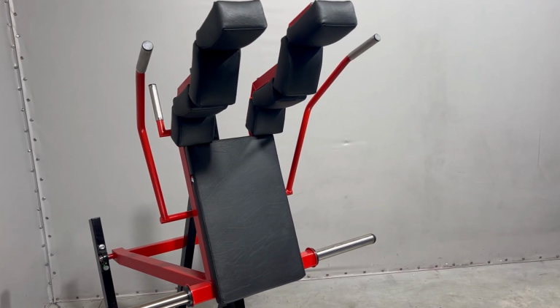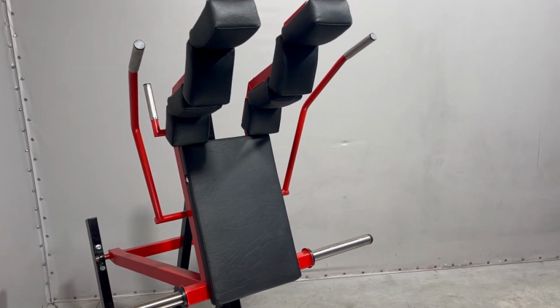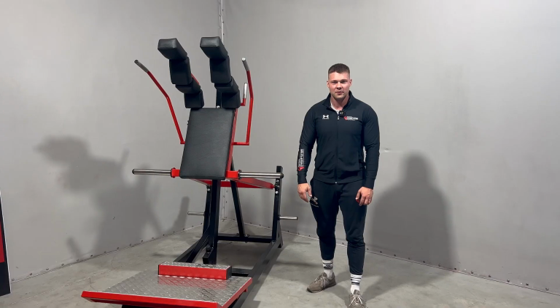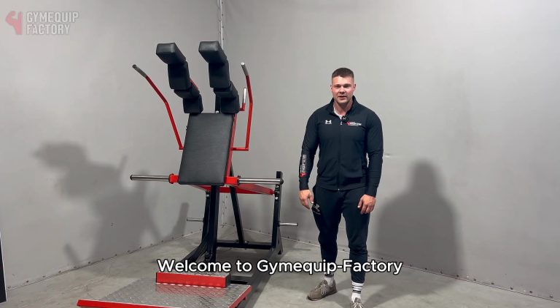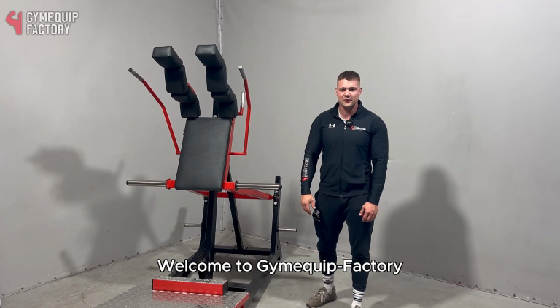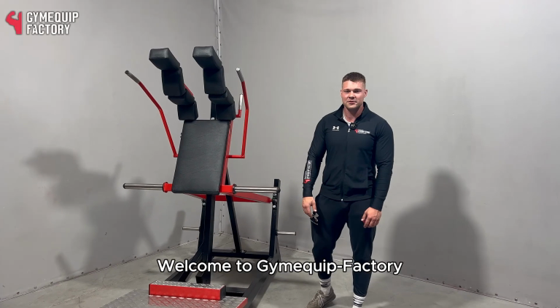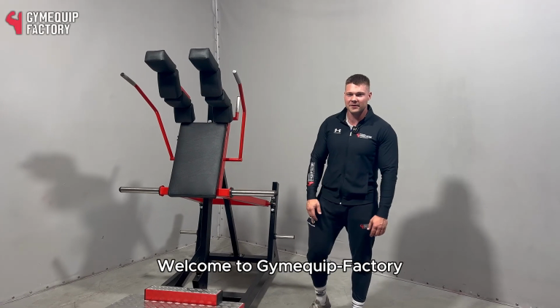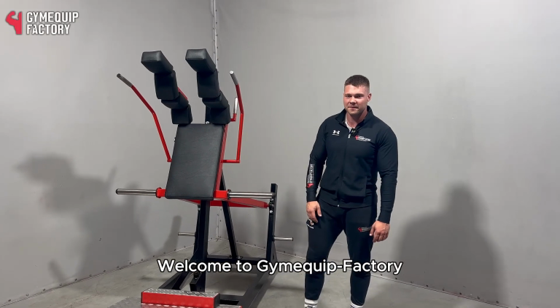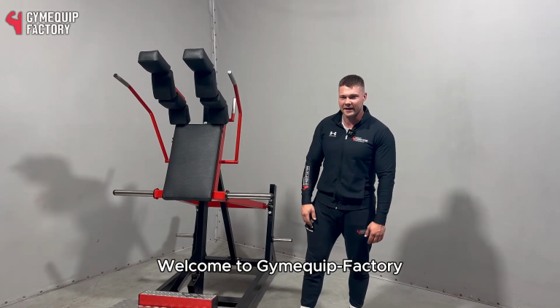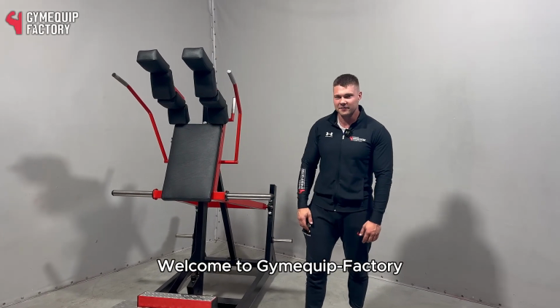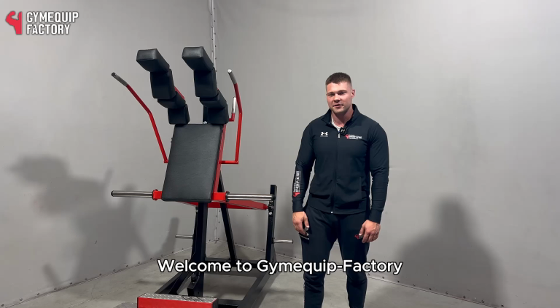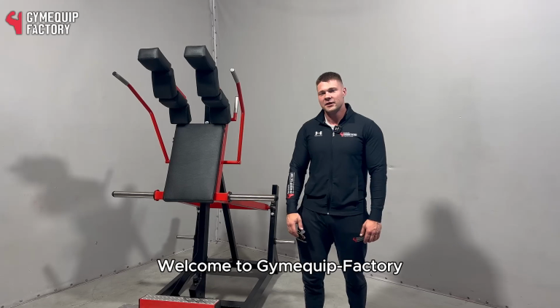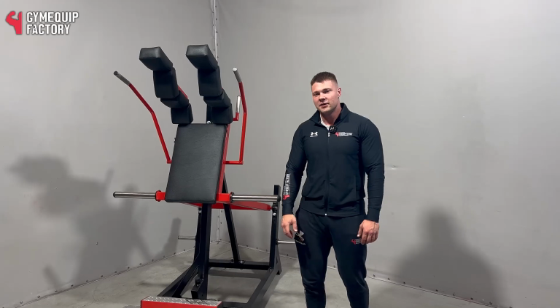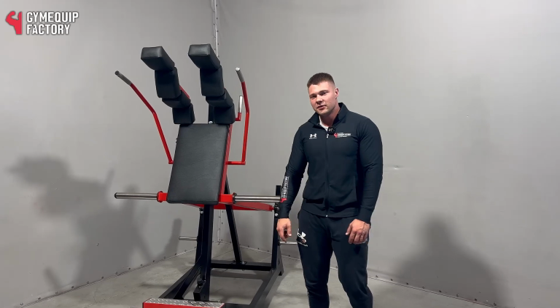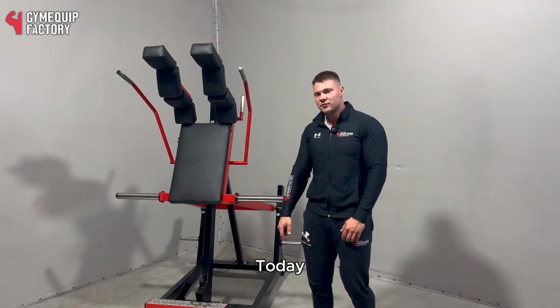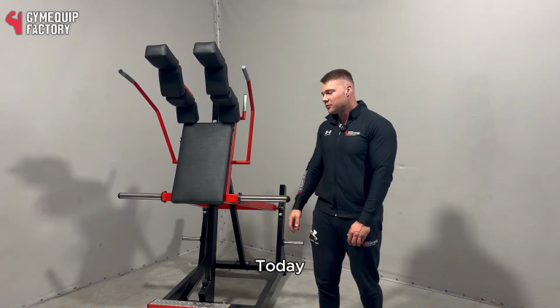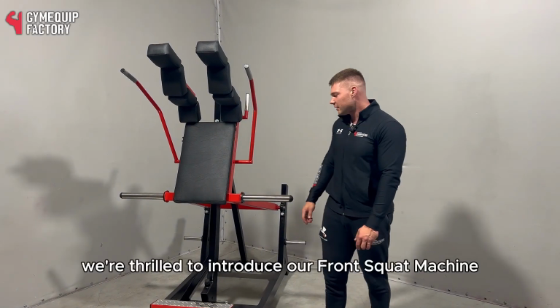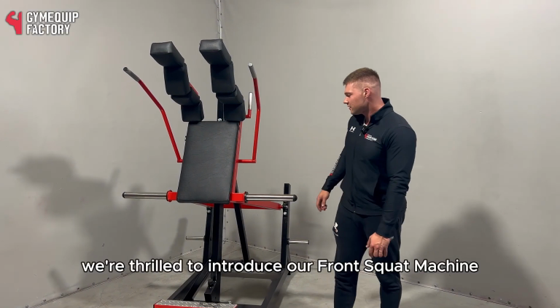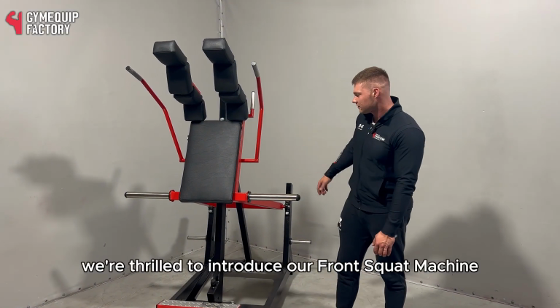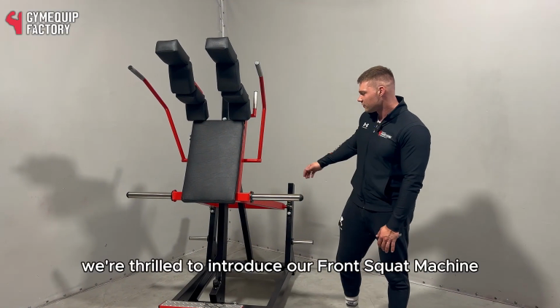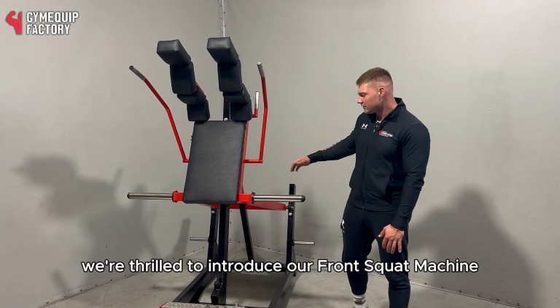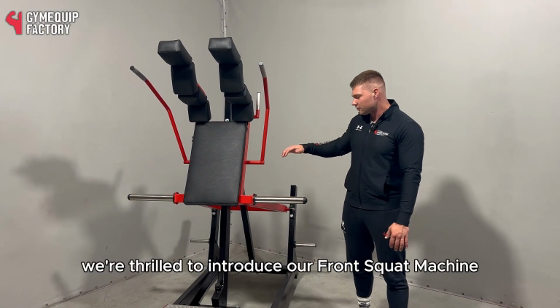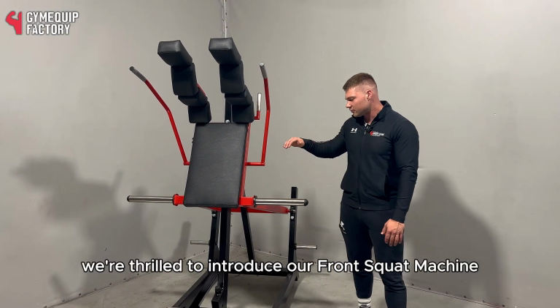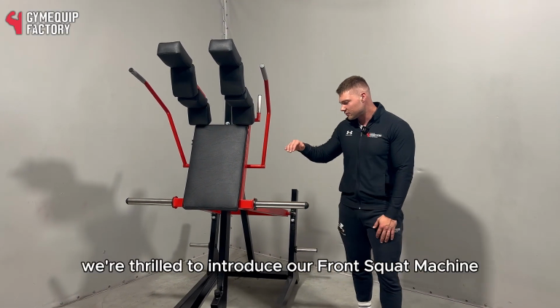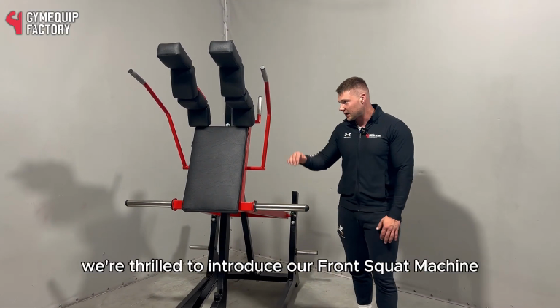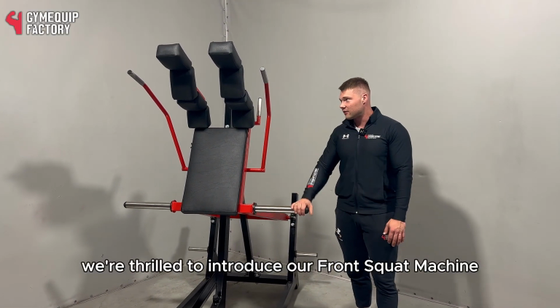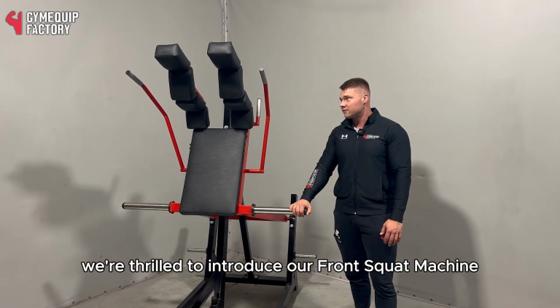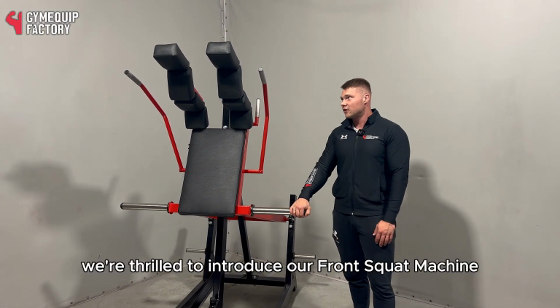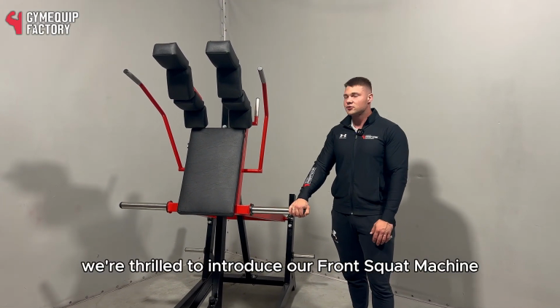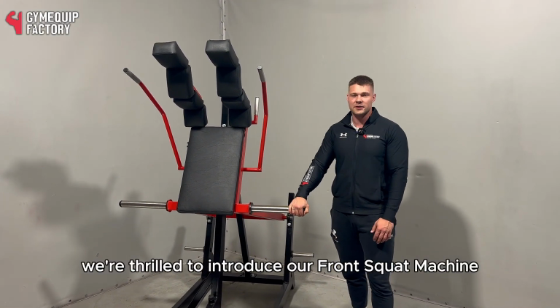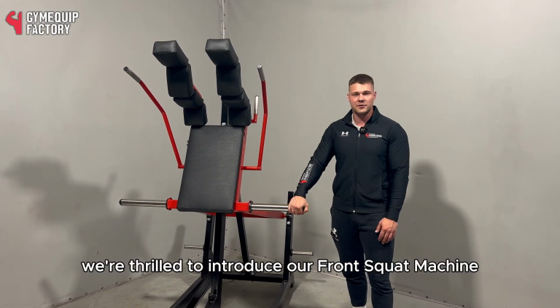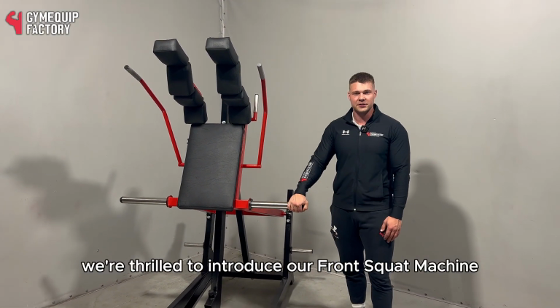Welcome to Jumia Cube Factory. Today we are thrilled to introduce our front squat machine.